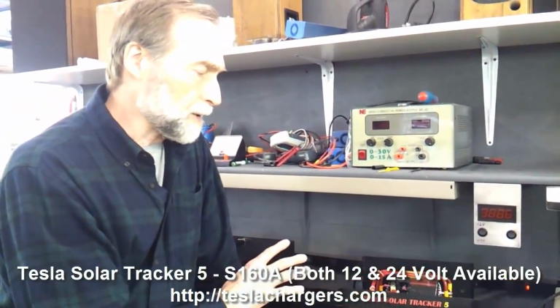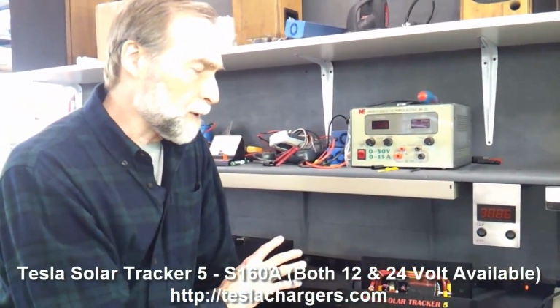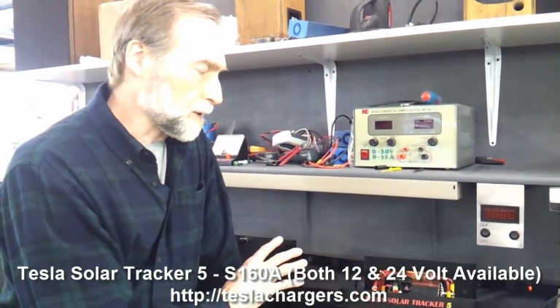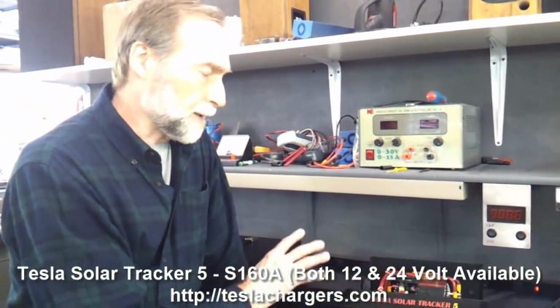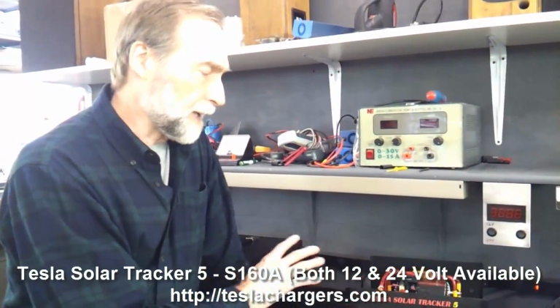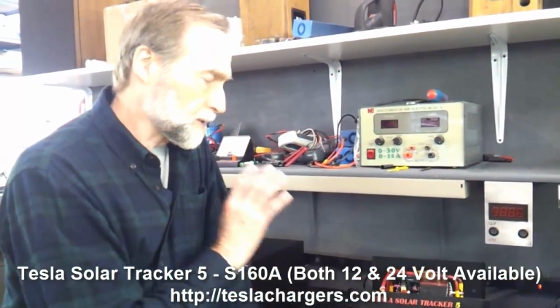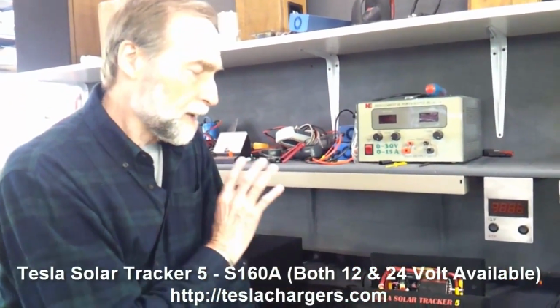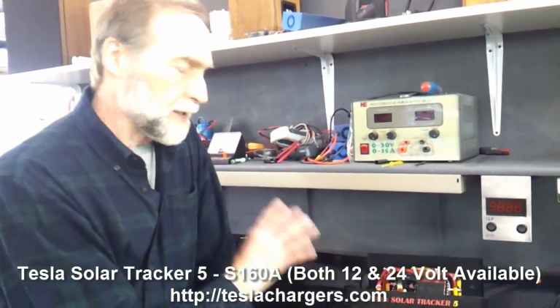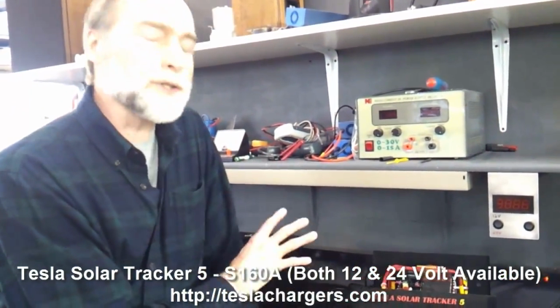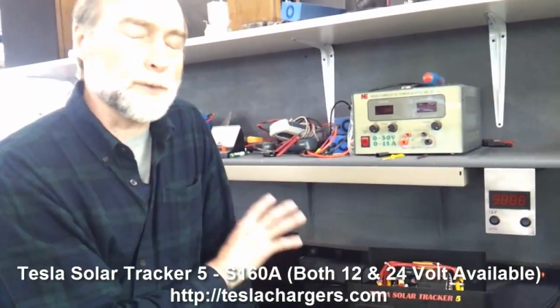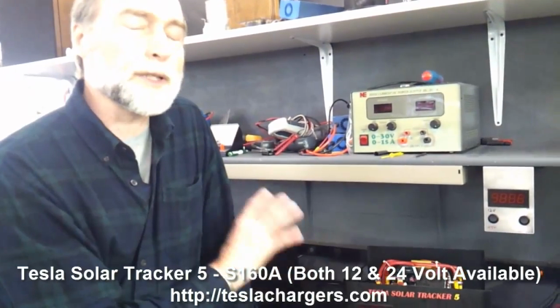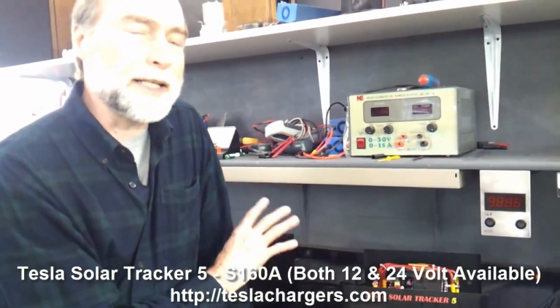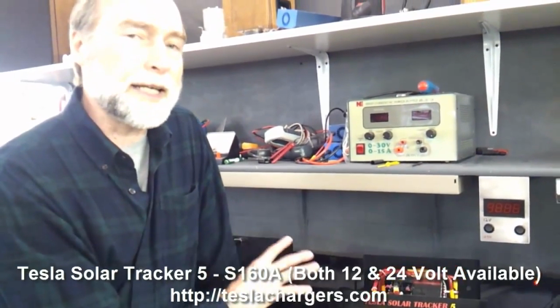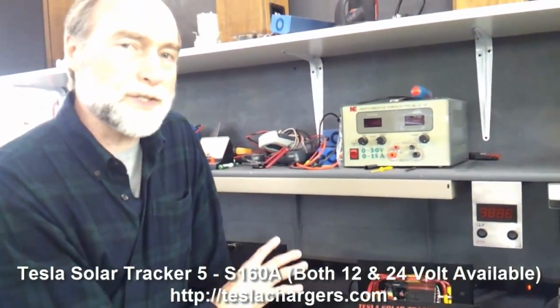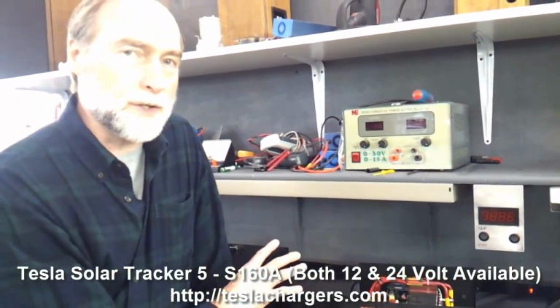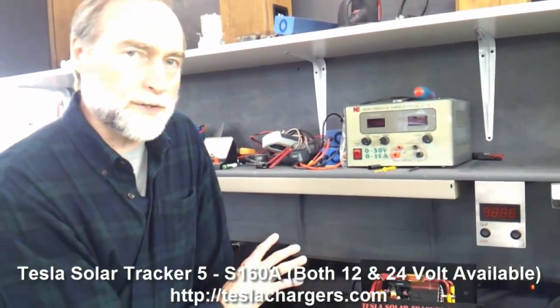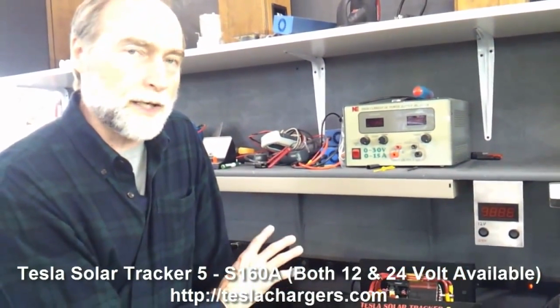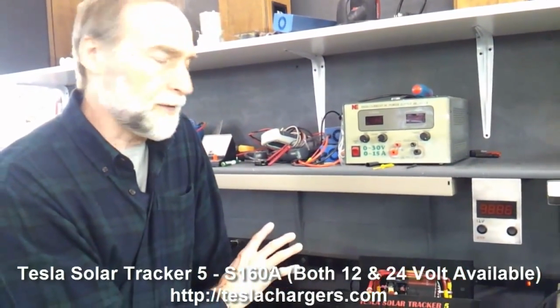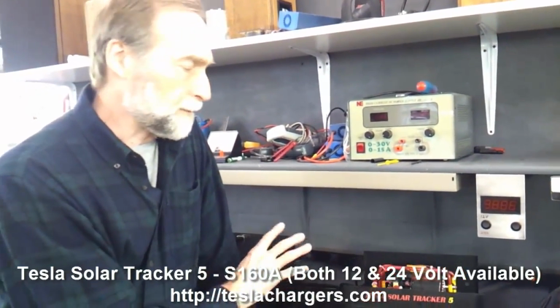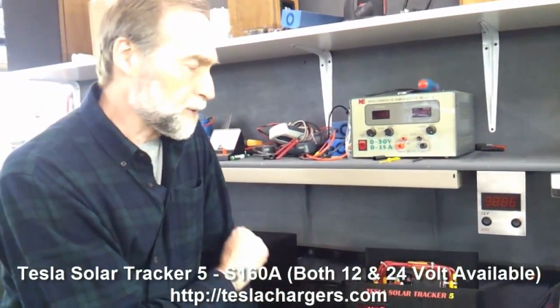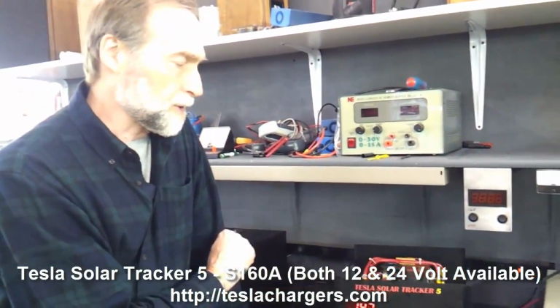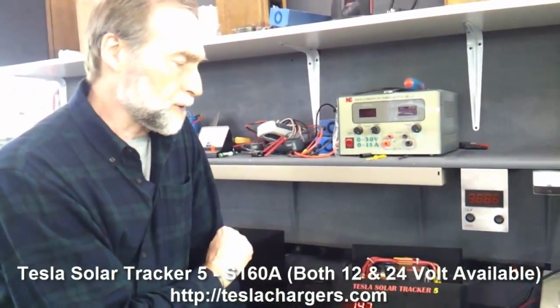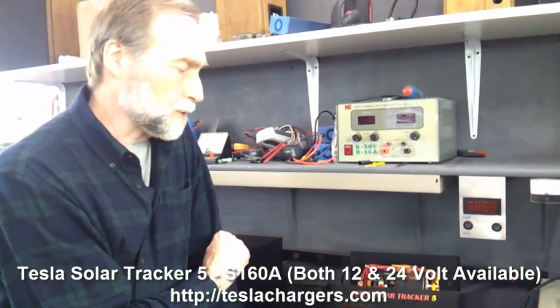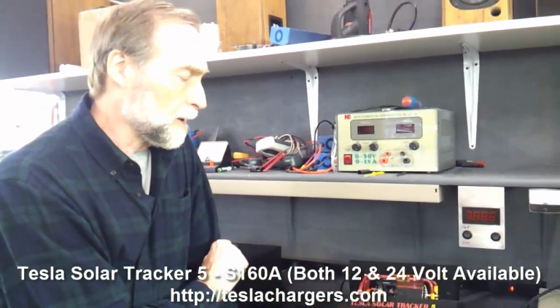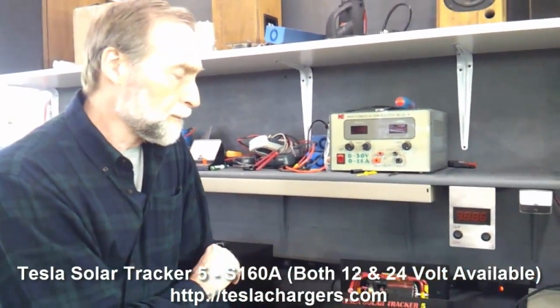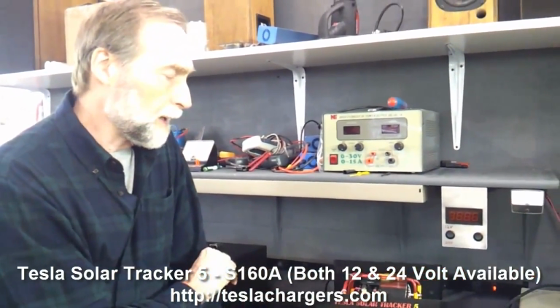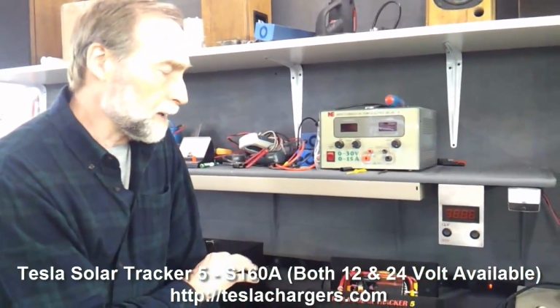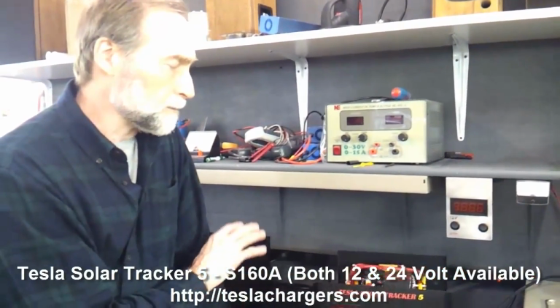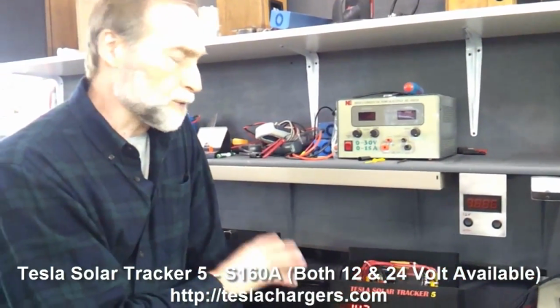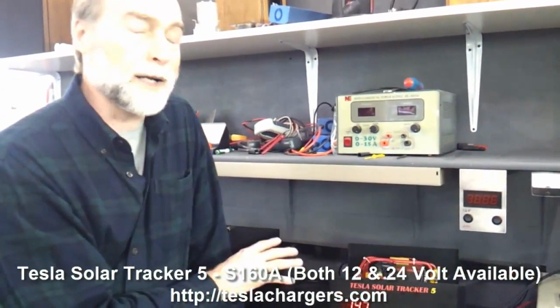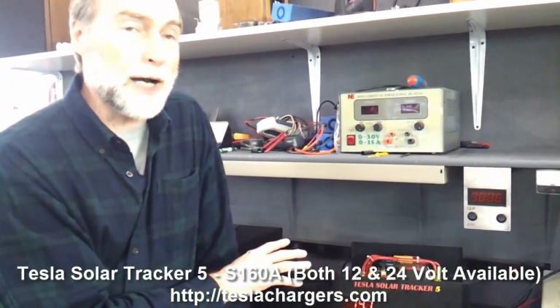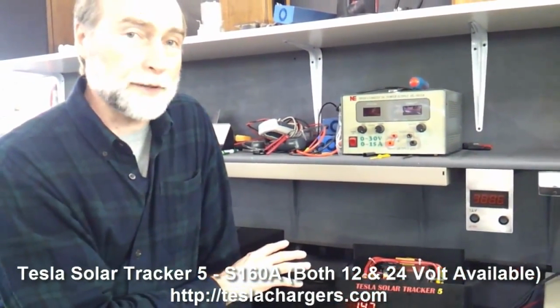When we say don't defeat the cooling, we're not trying to blow smoke. This unit really needs that cooling feature to run properly.